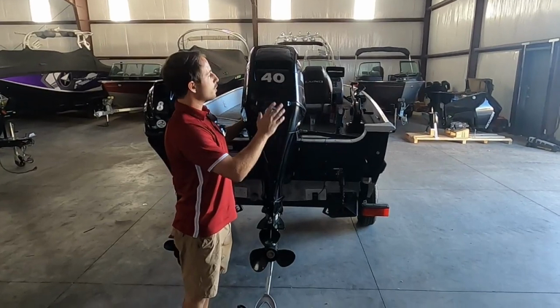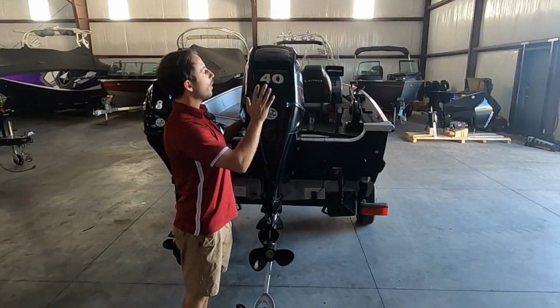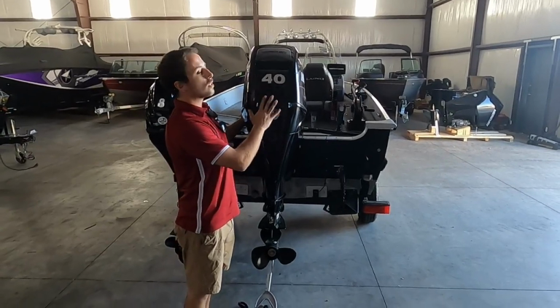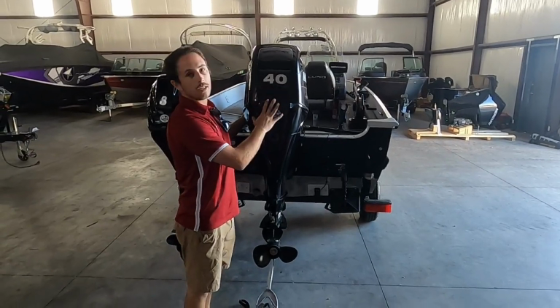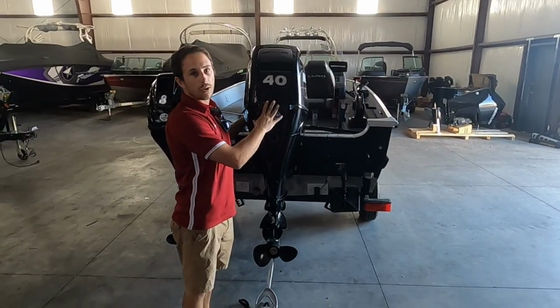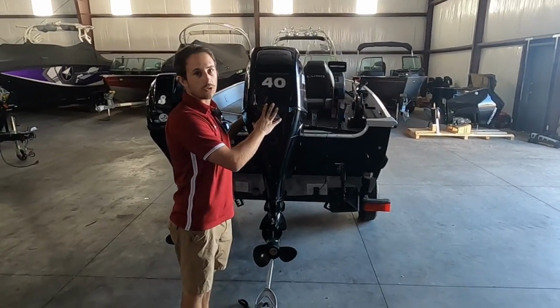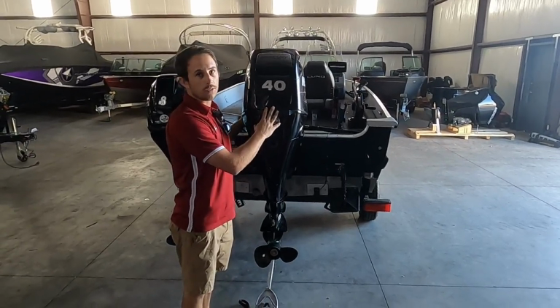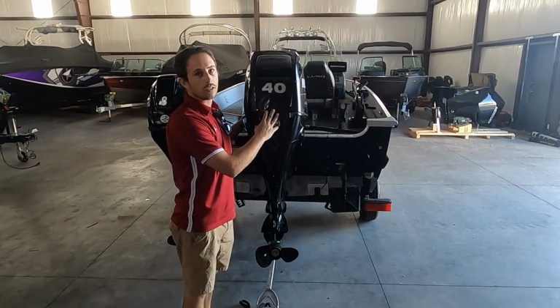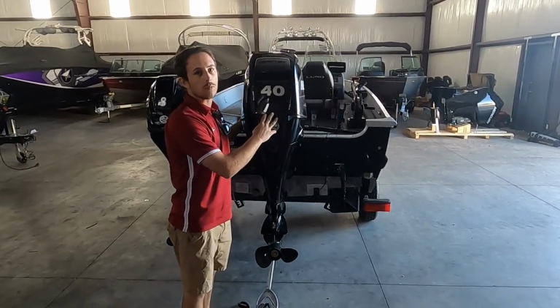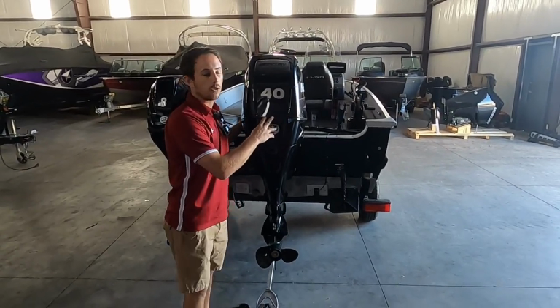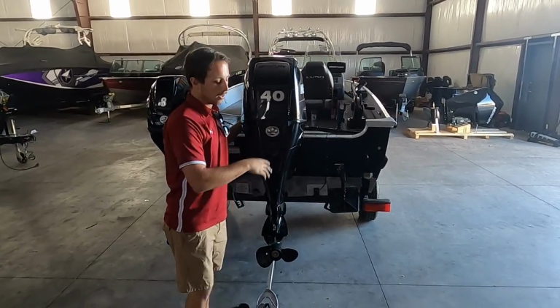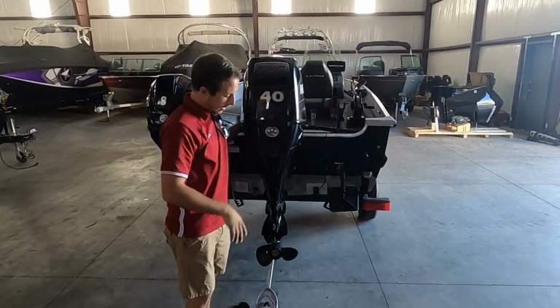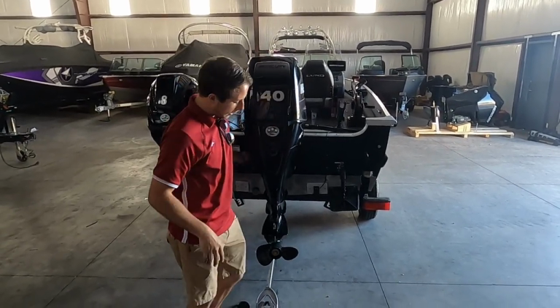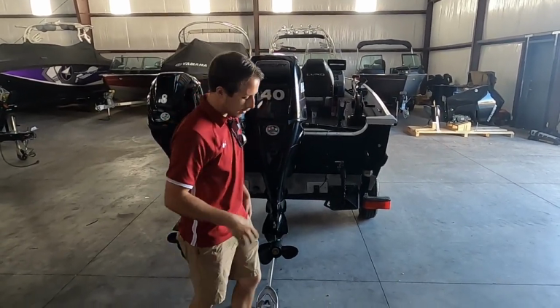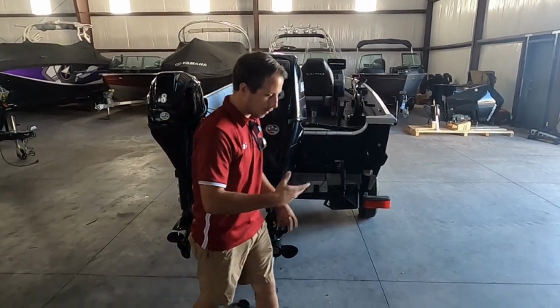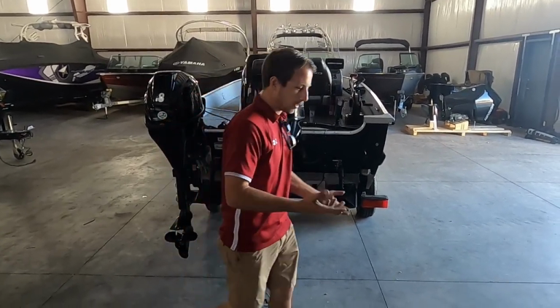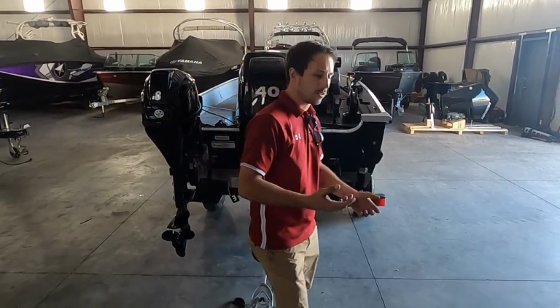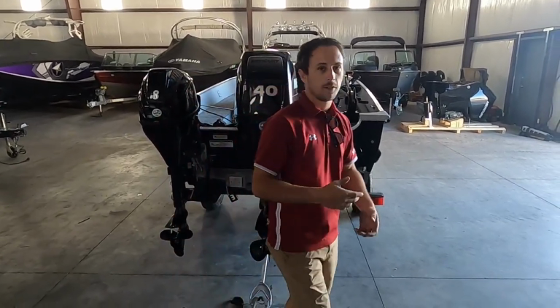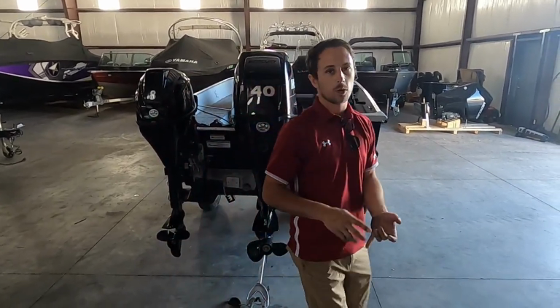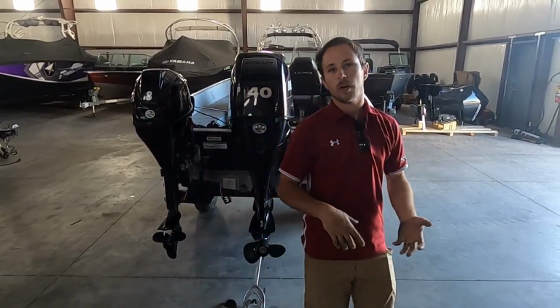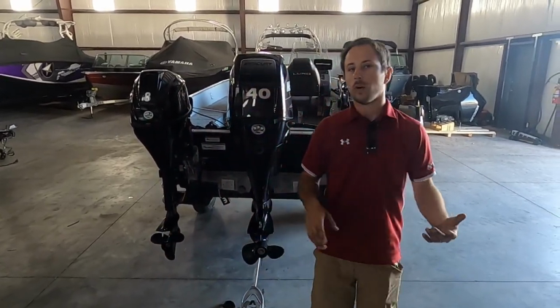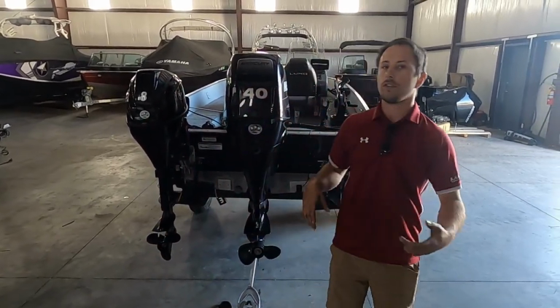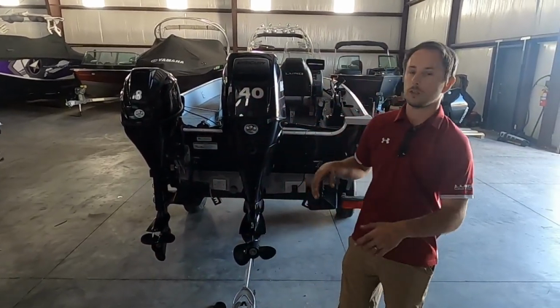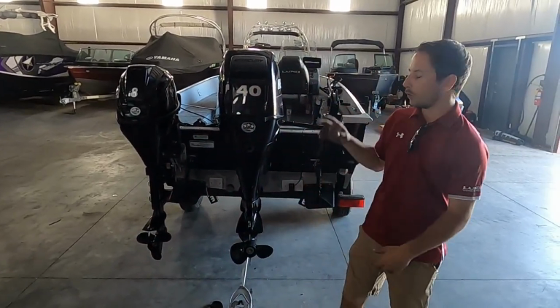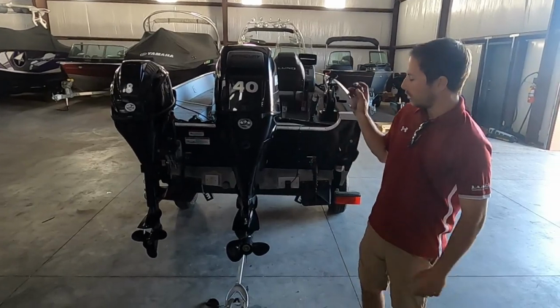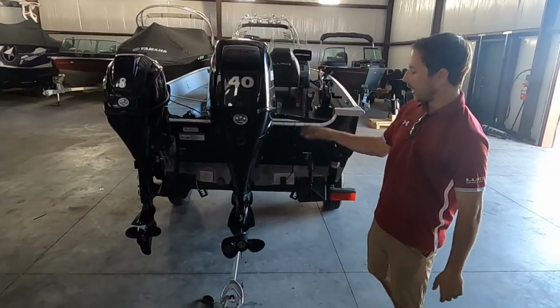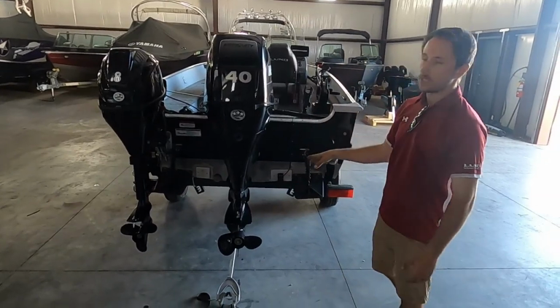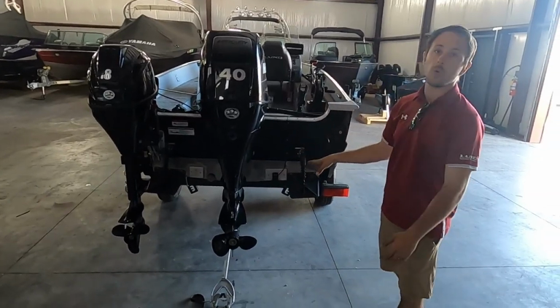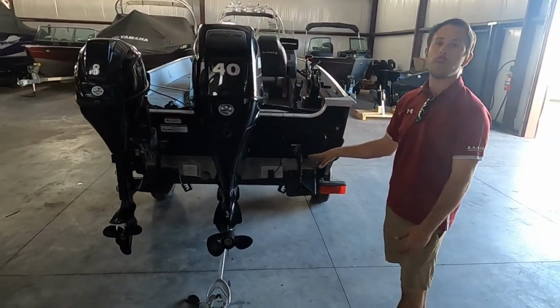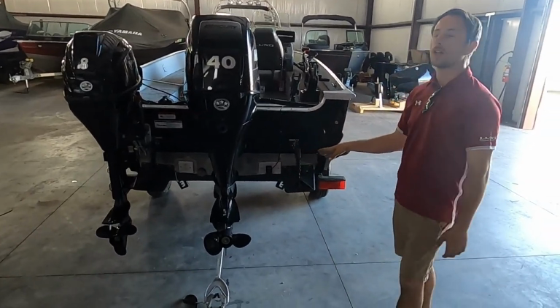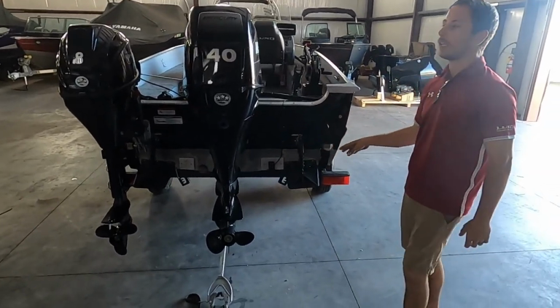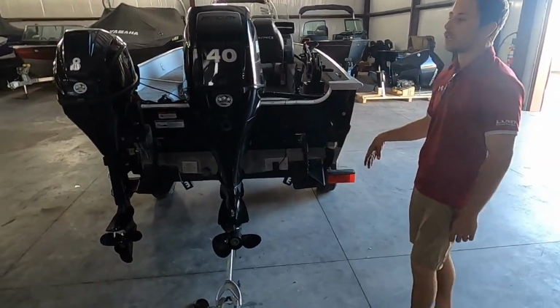We just did a fresh service on this motor. It's completely serviced — oil, oil filter, fuel filter, and it has a new impeller in it.